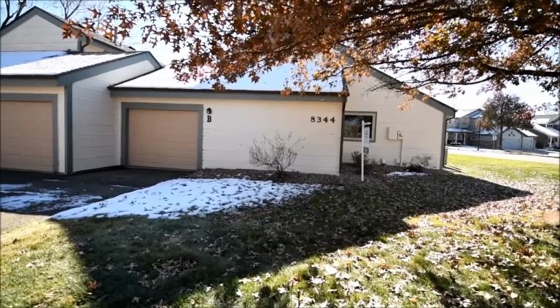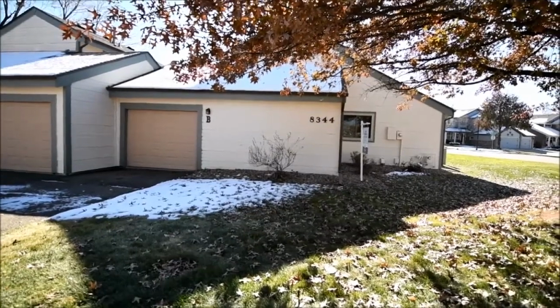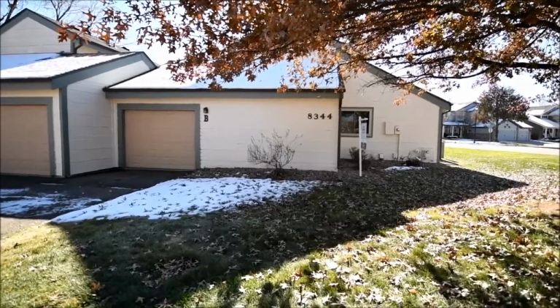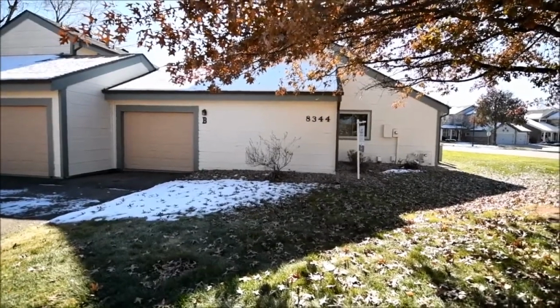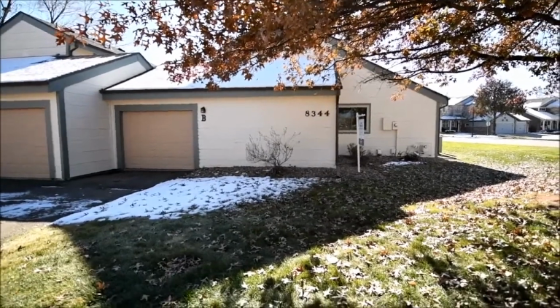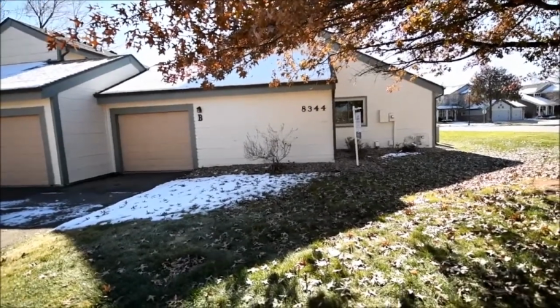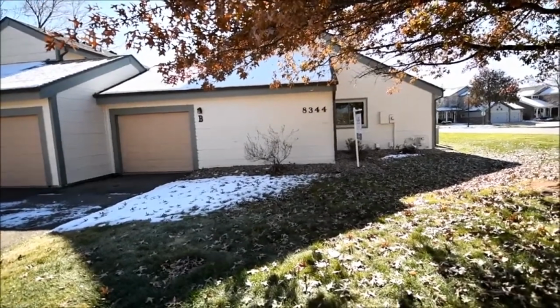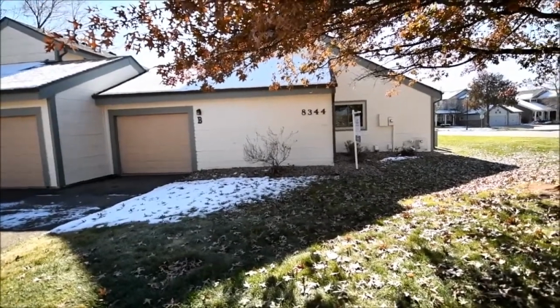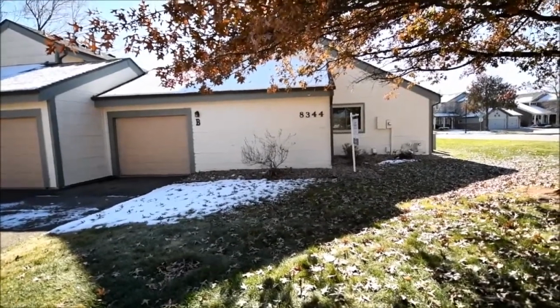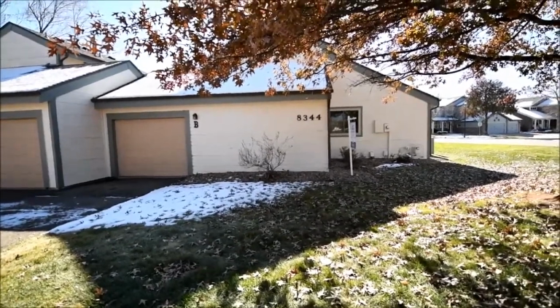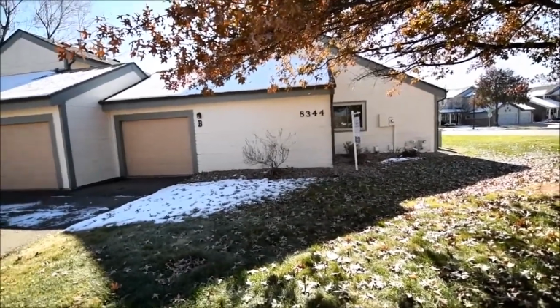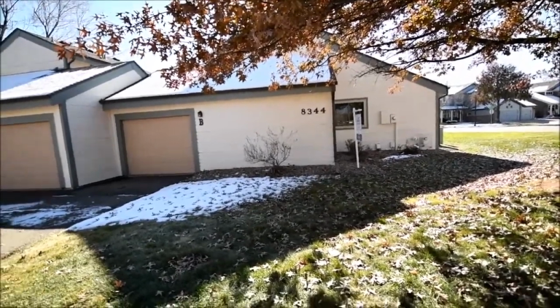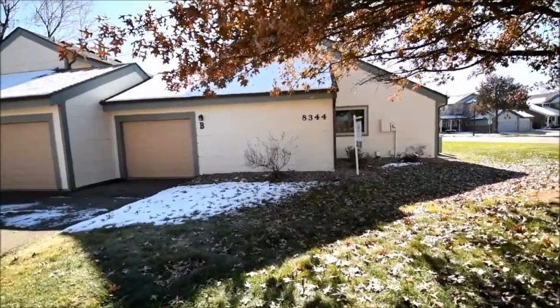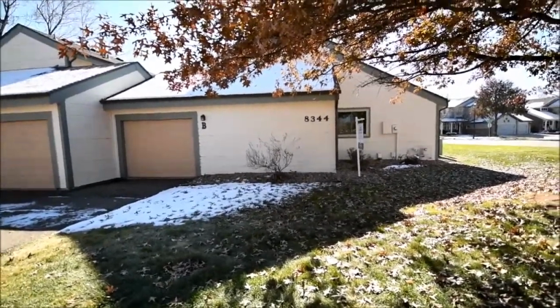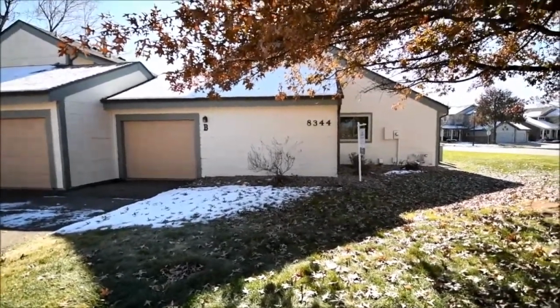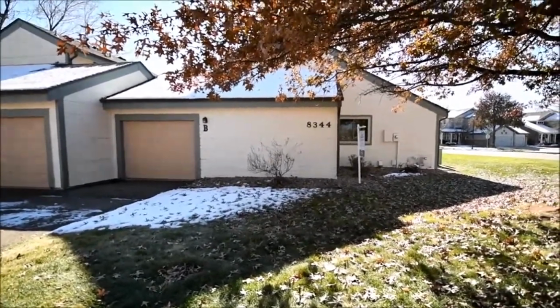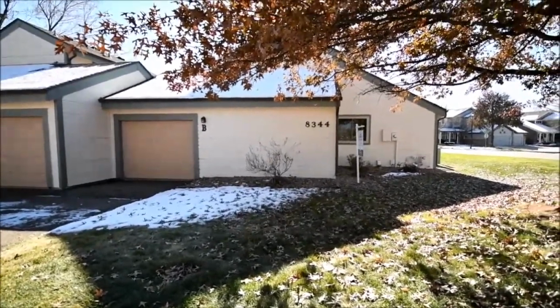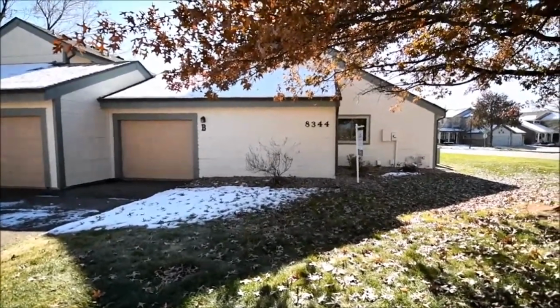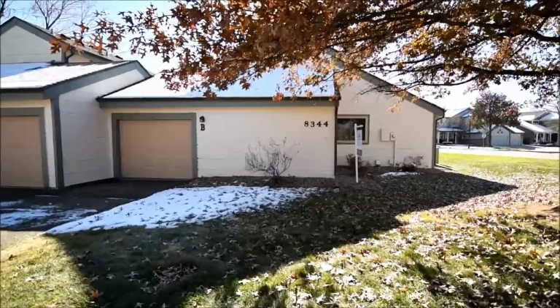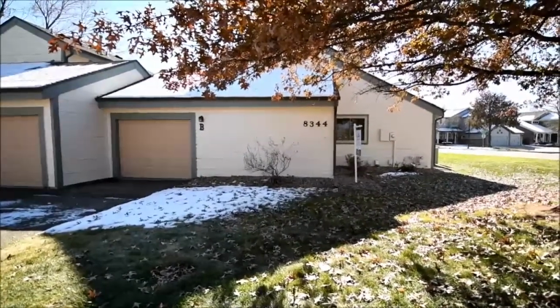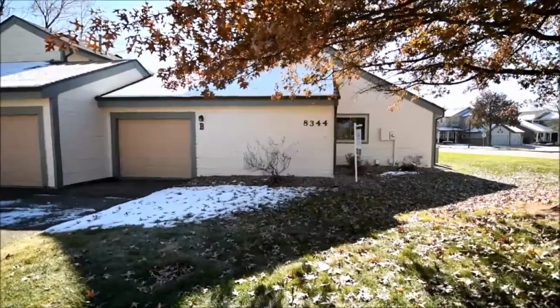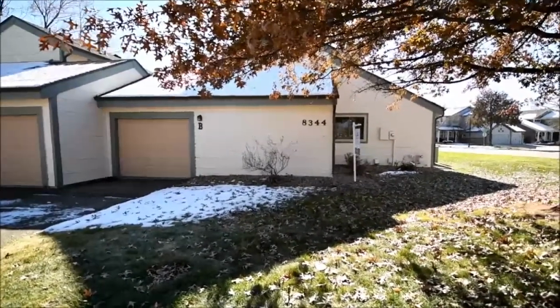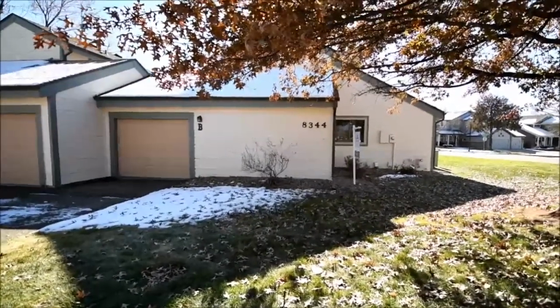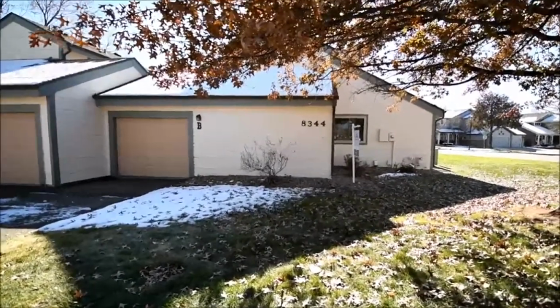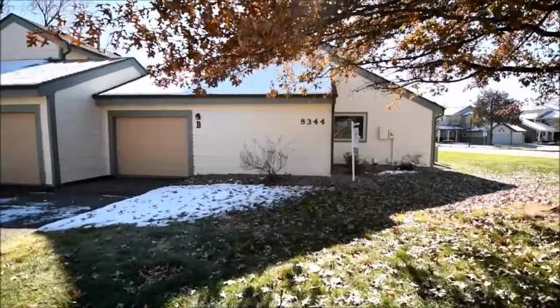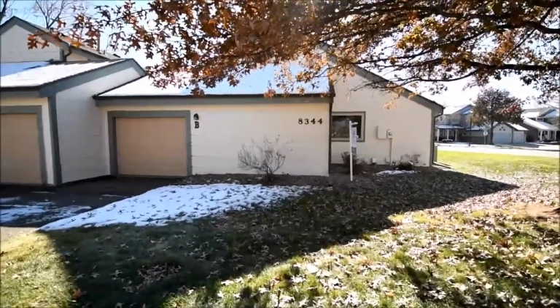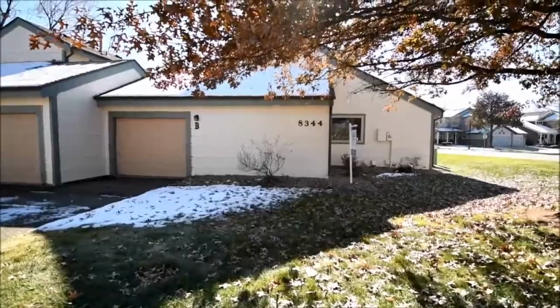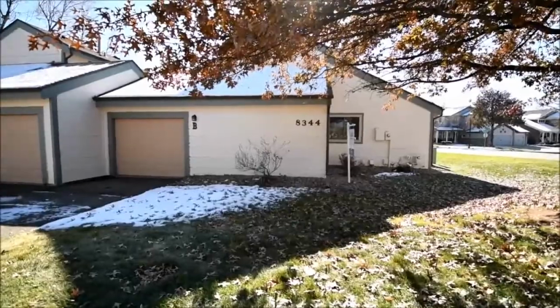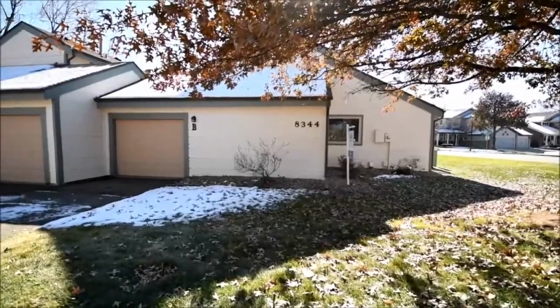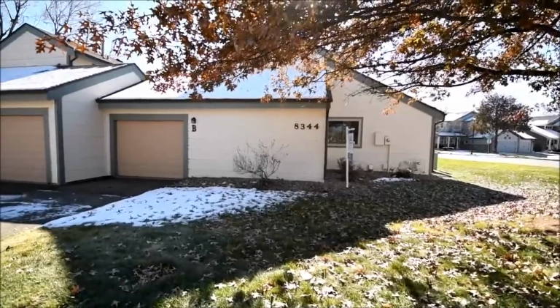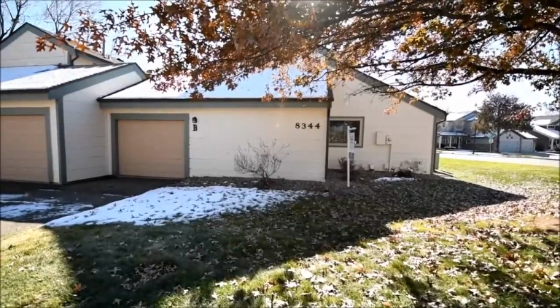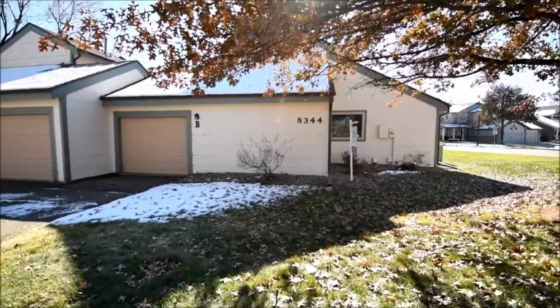Here I am at 8344 South Everett Way, Unit B.